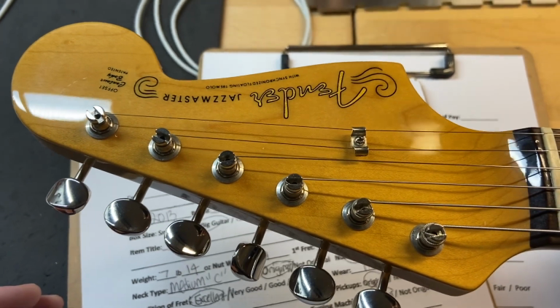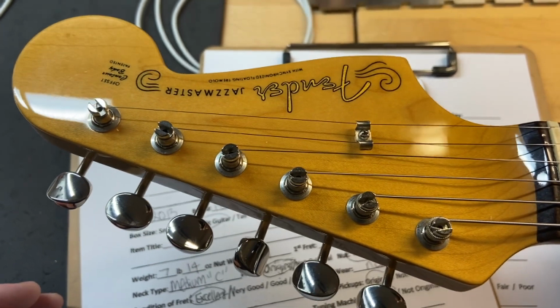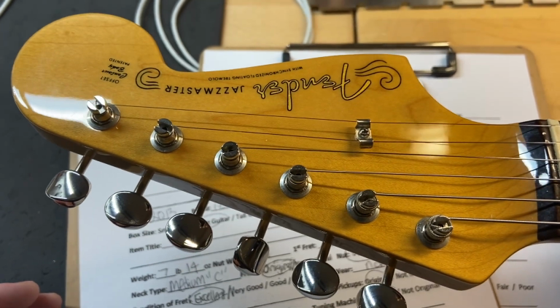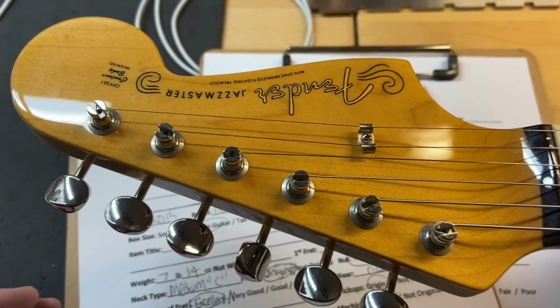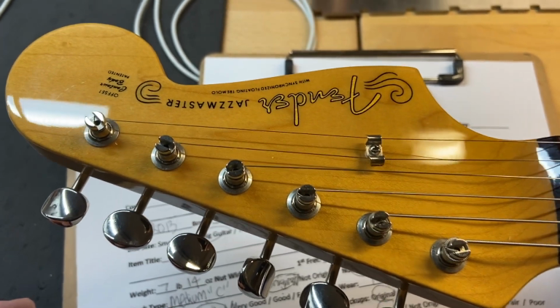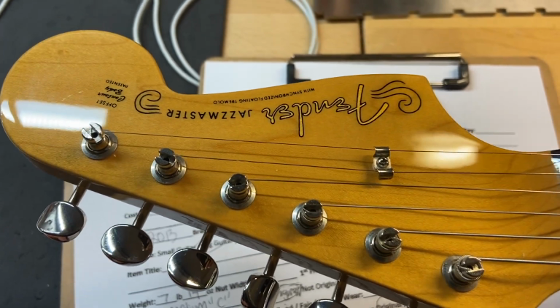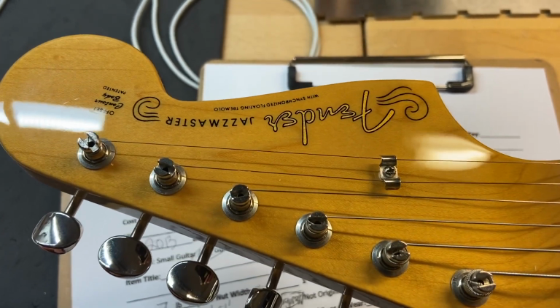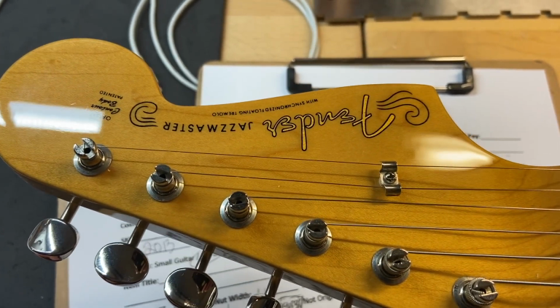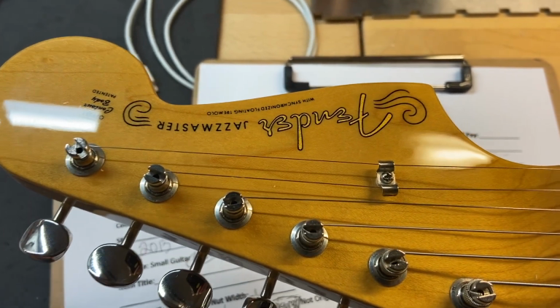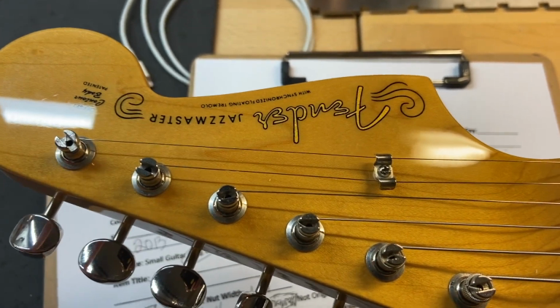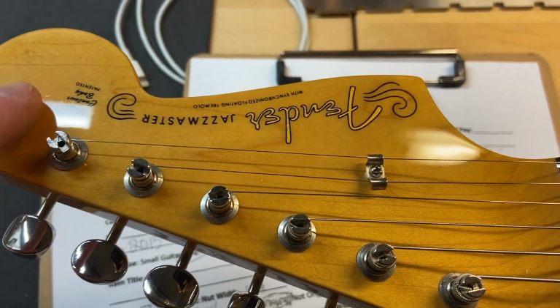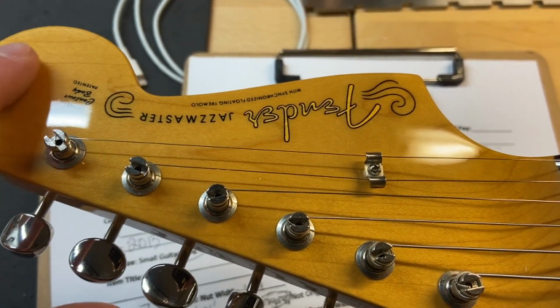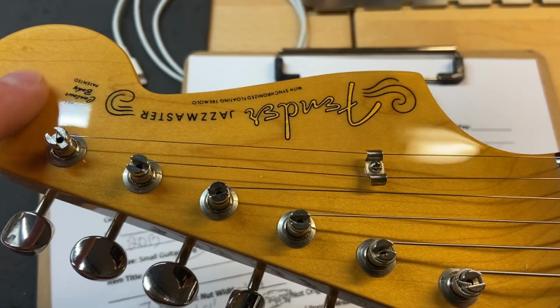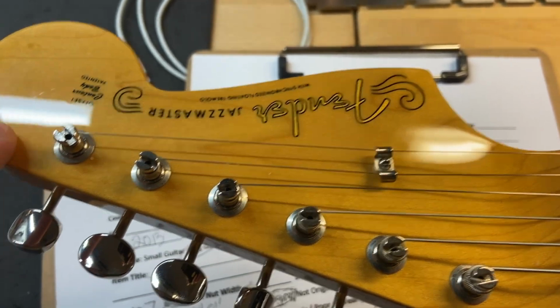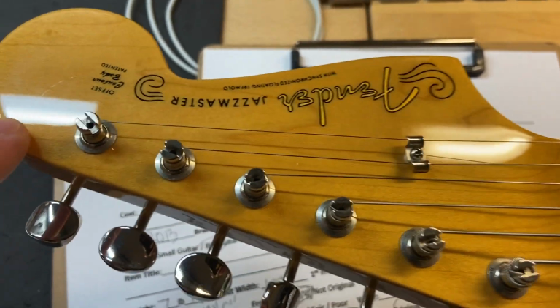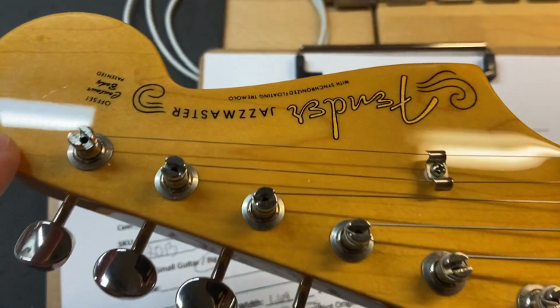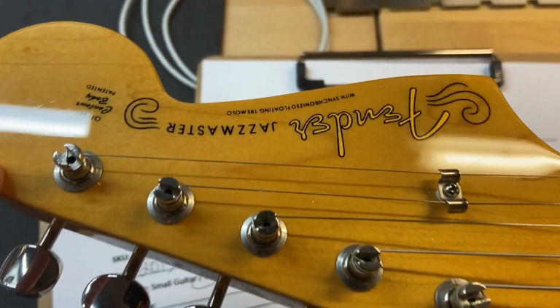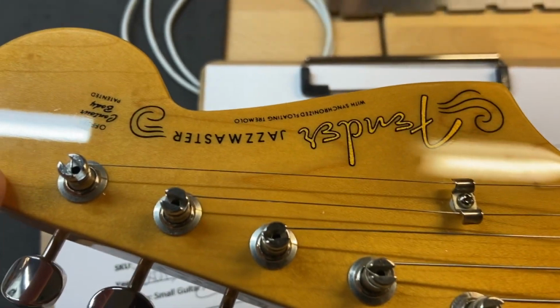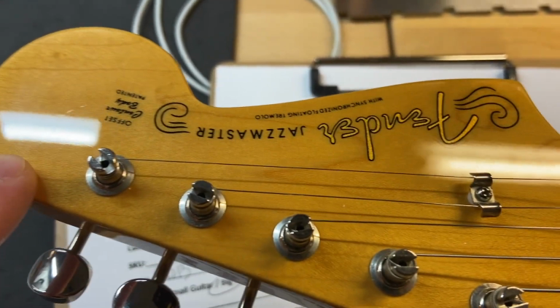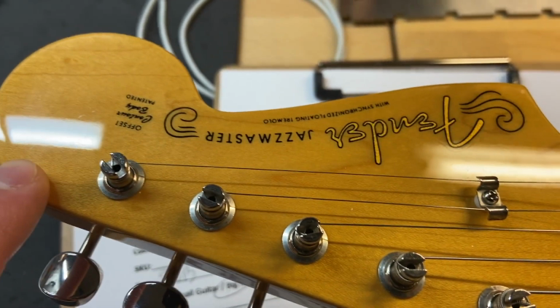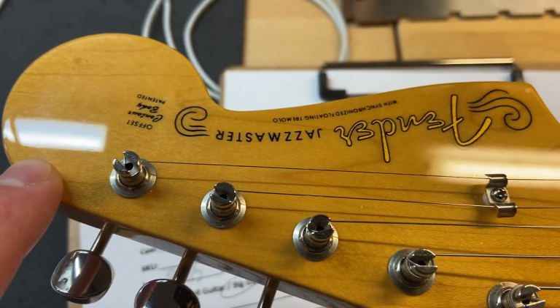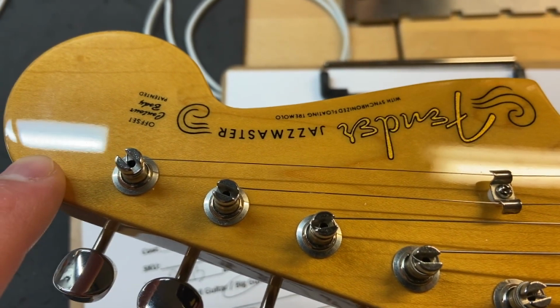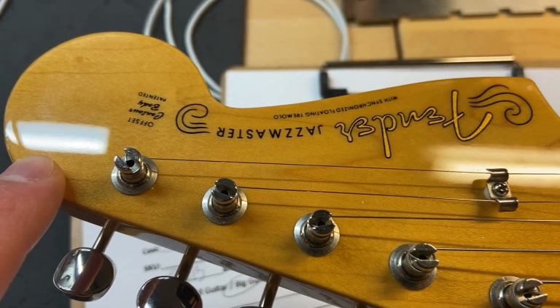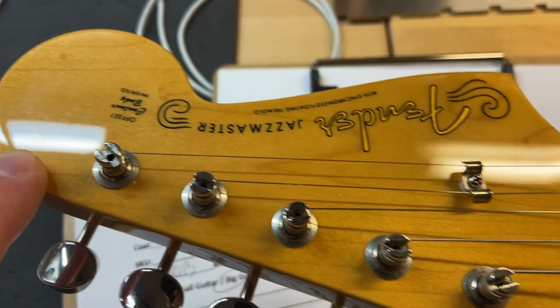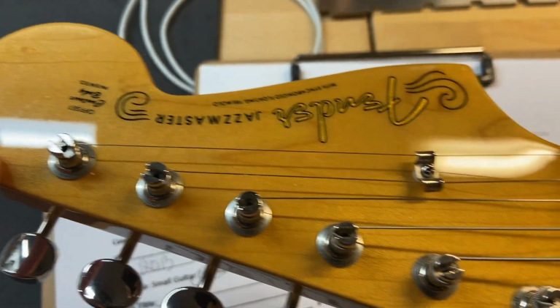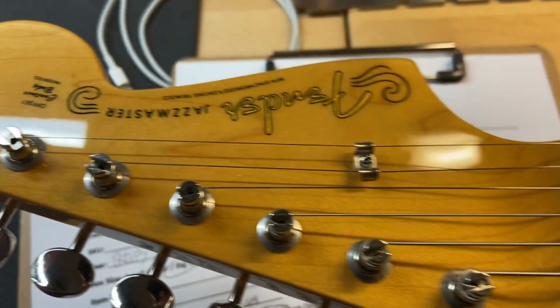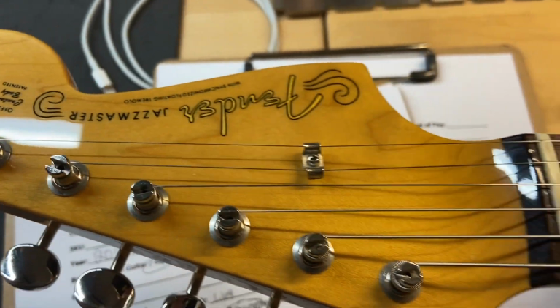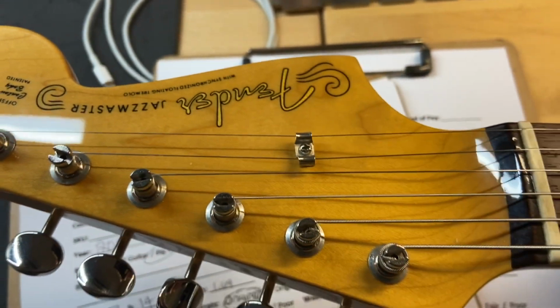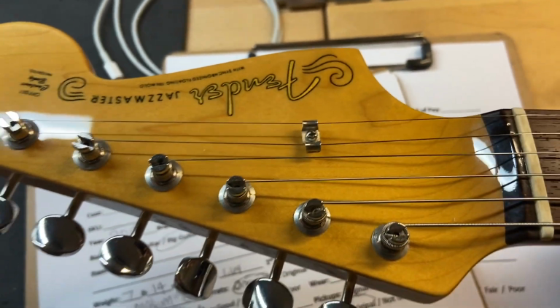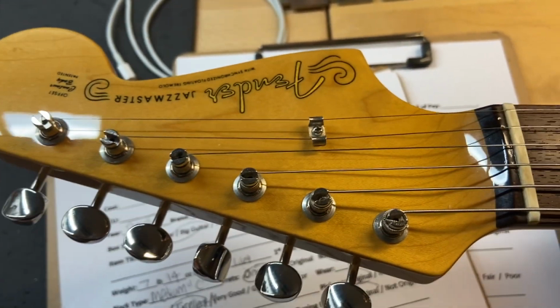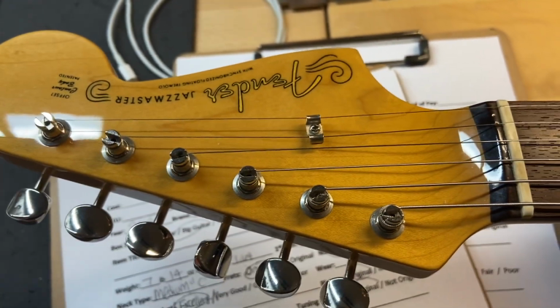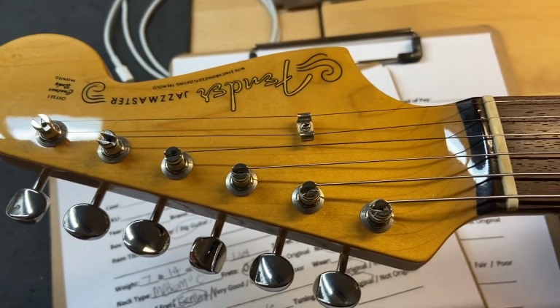The front of the headstock looks good. We just have some light scratches, maybe a little bit of light scratching right around there, but really clean.